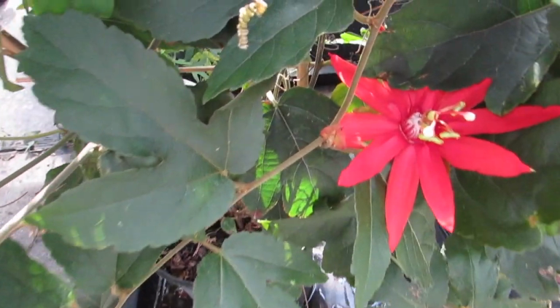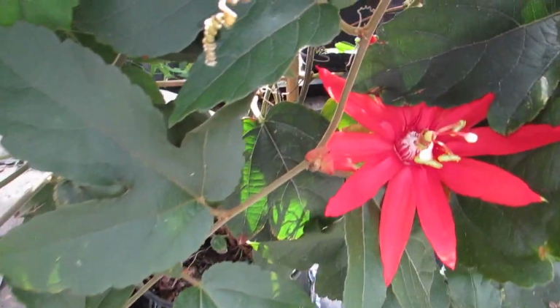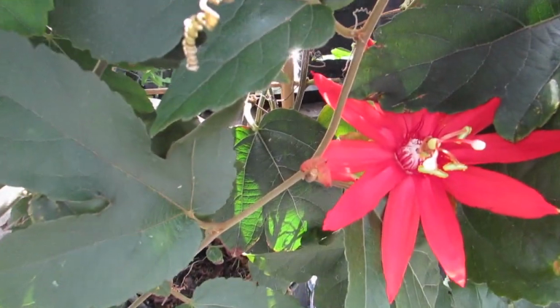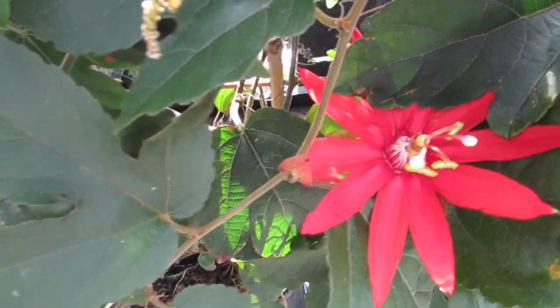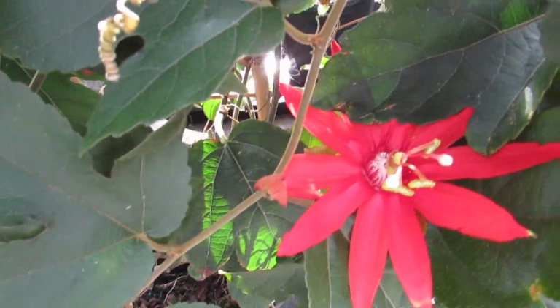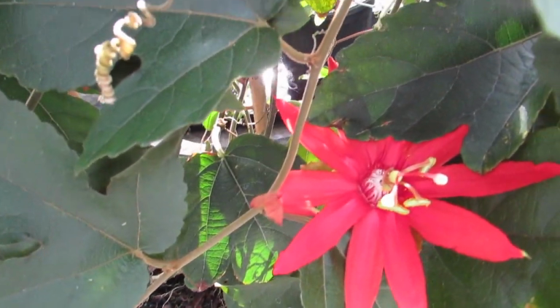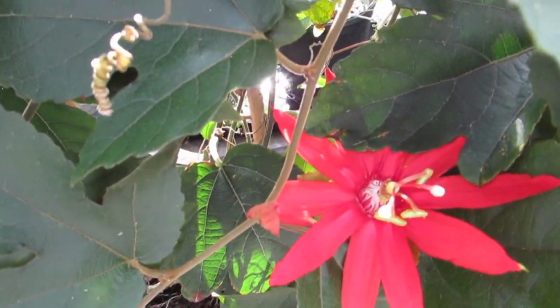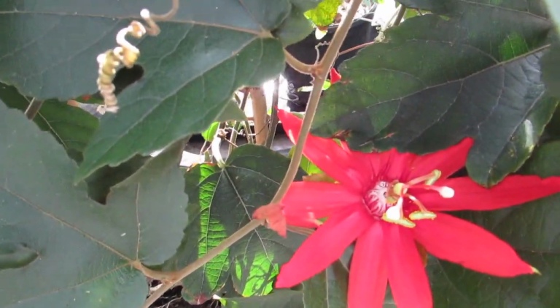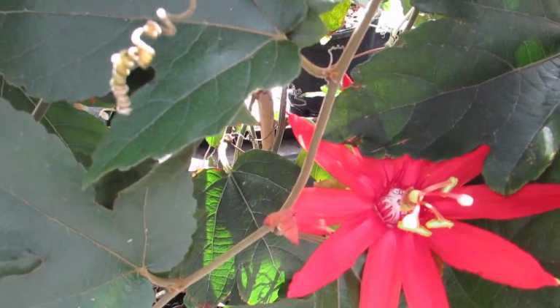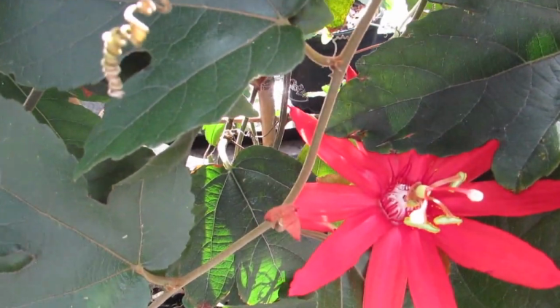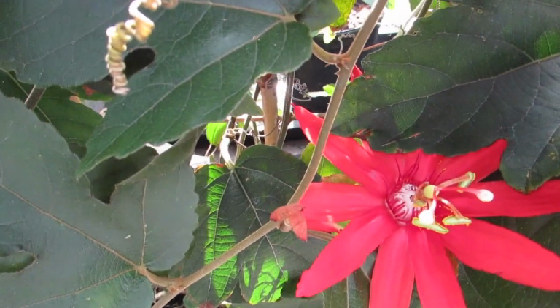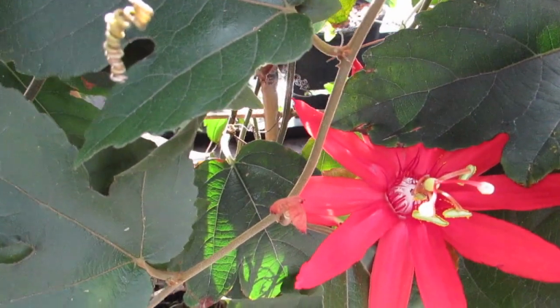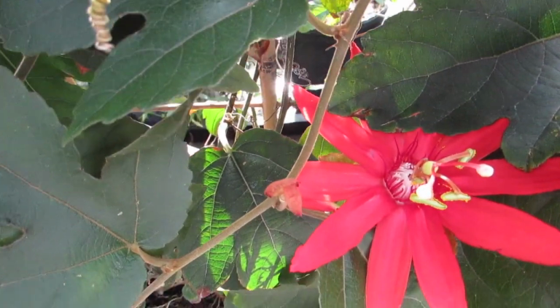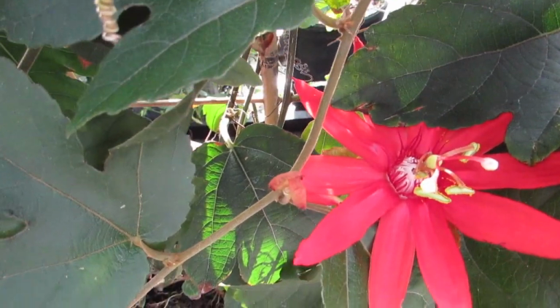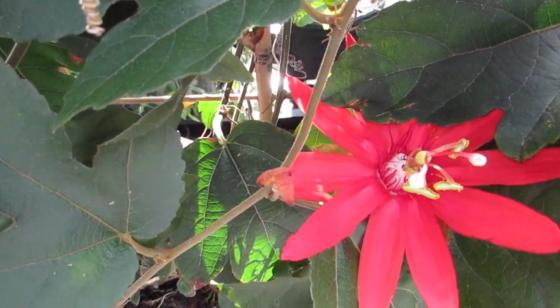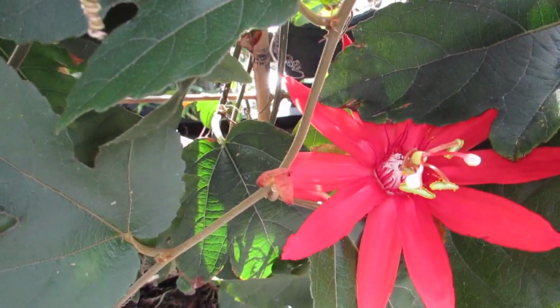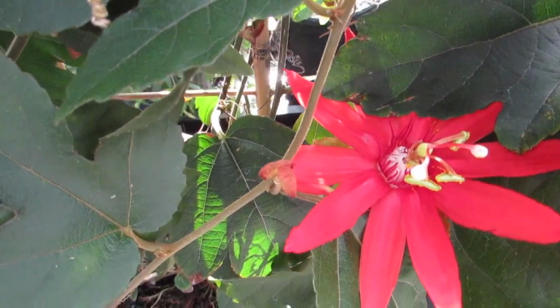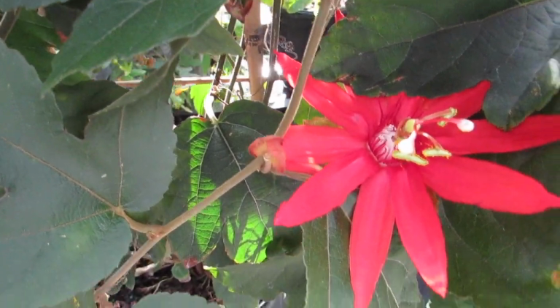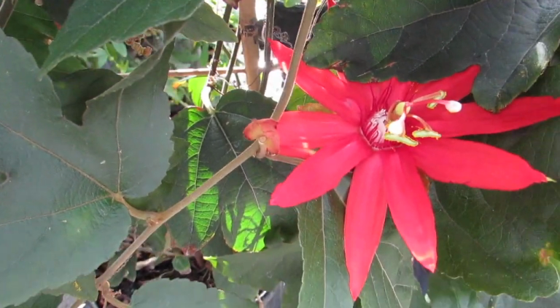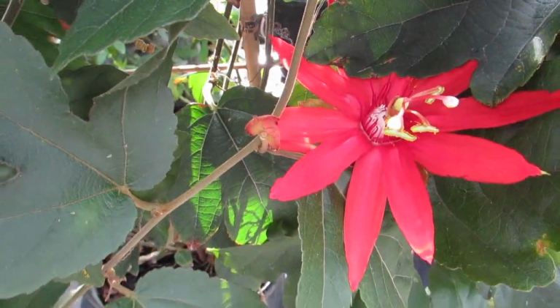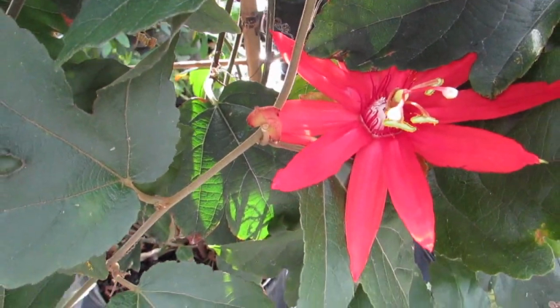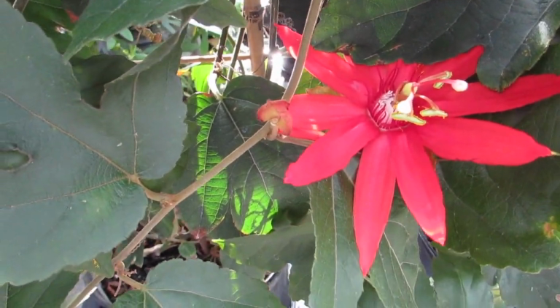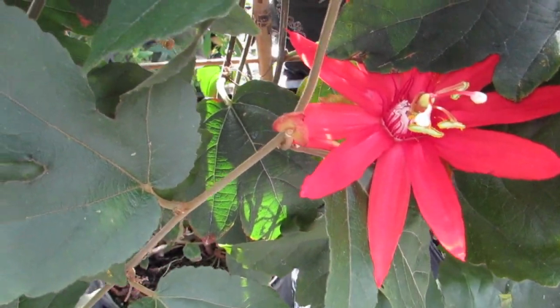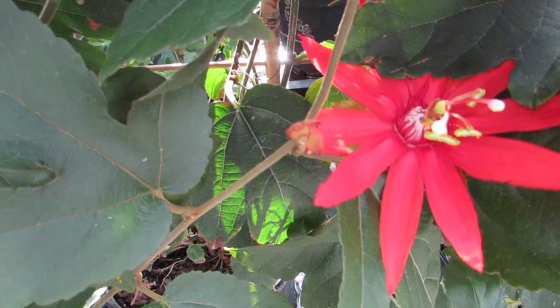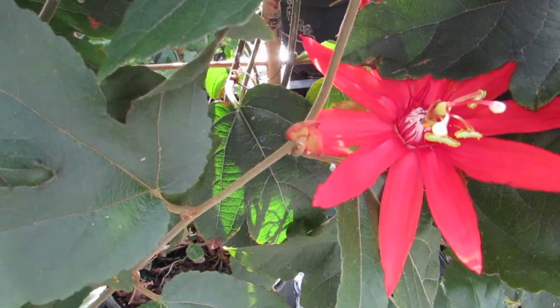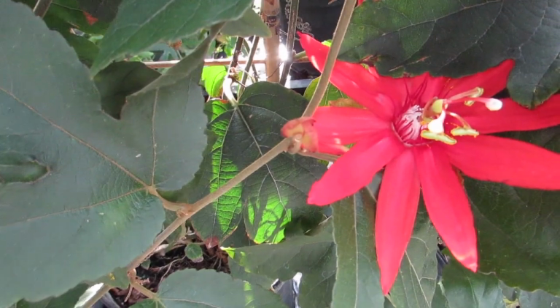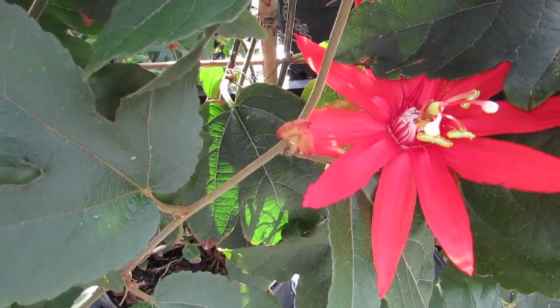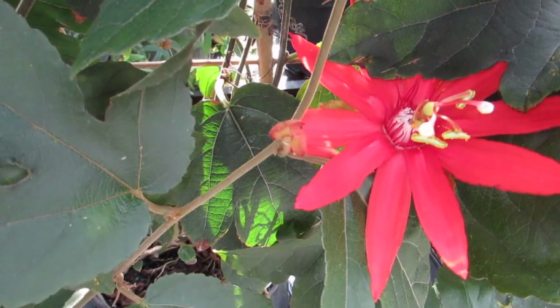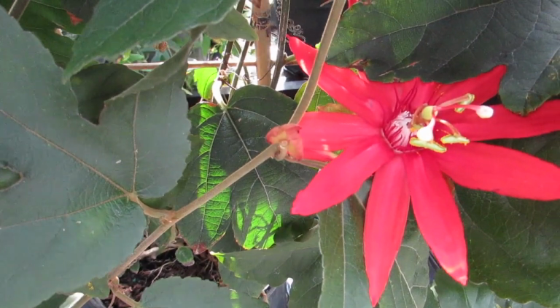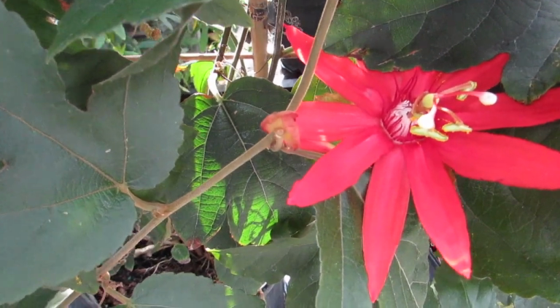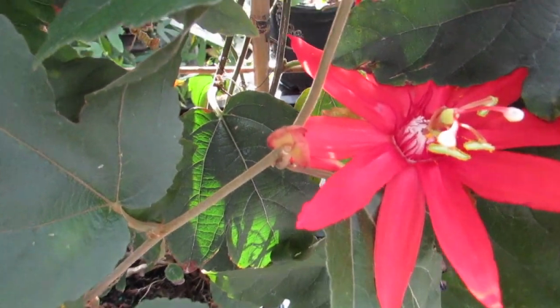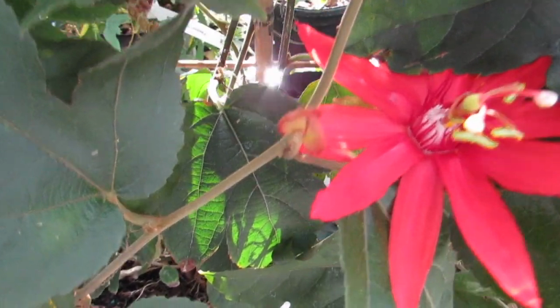Lichen — sorry if I say it wrong. But there's like a bloom for you.